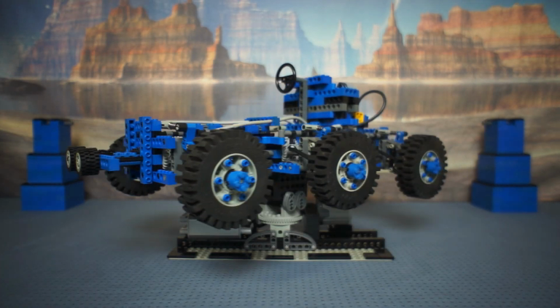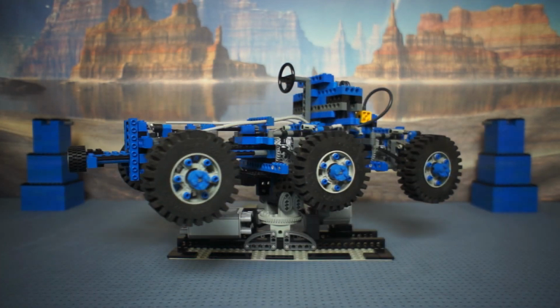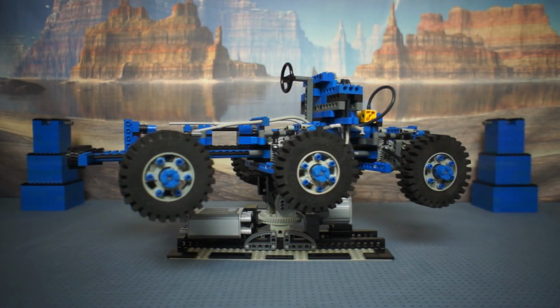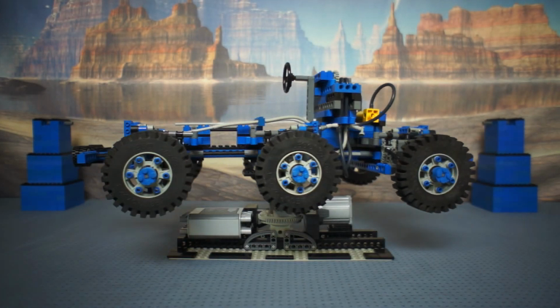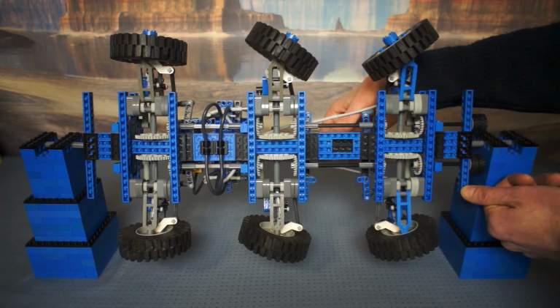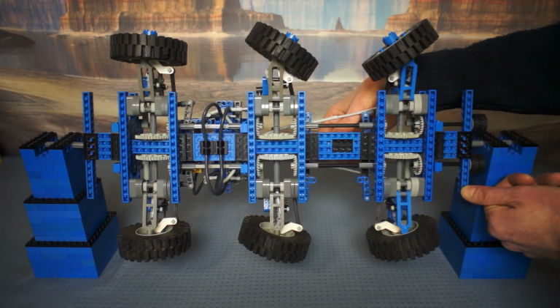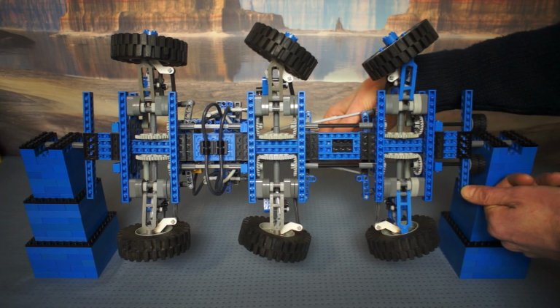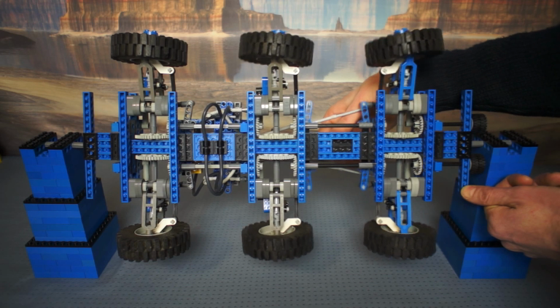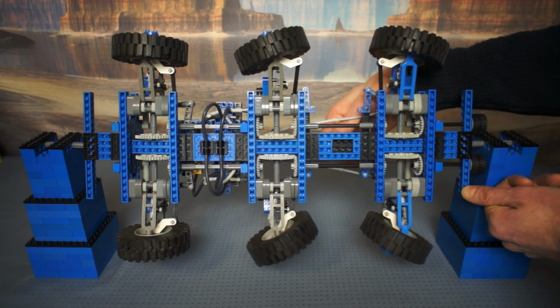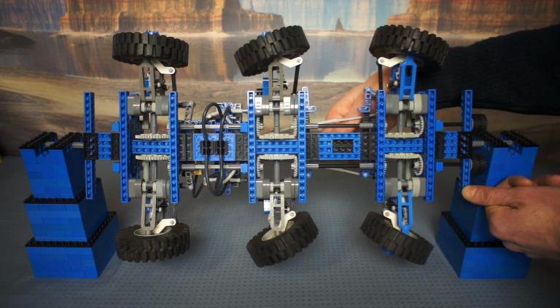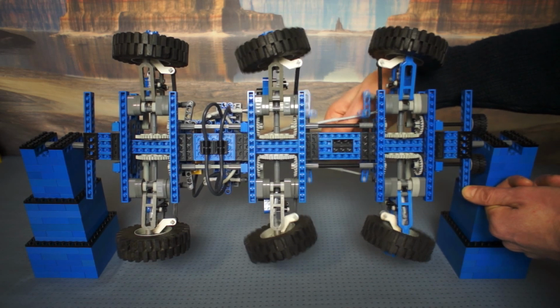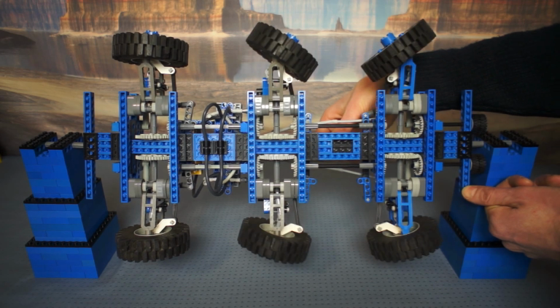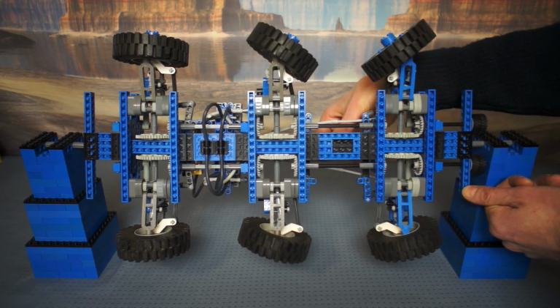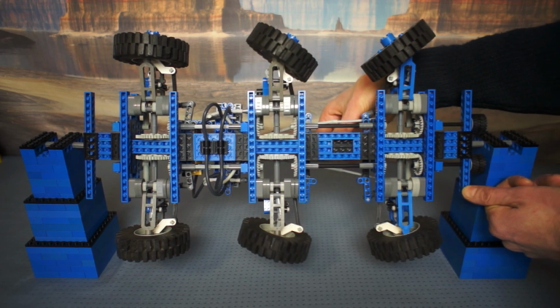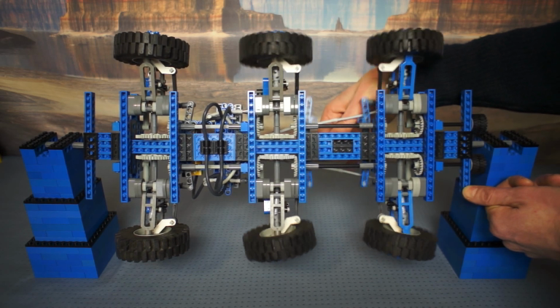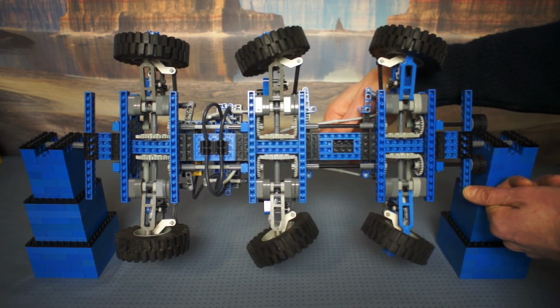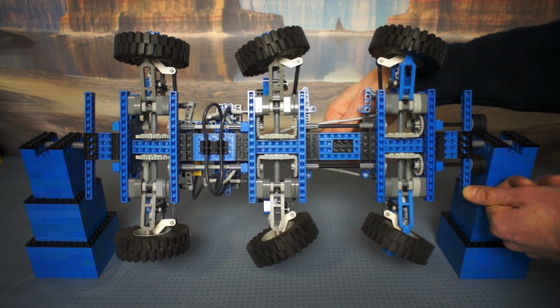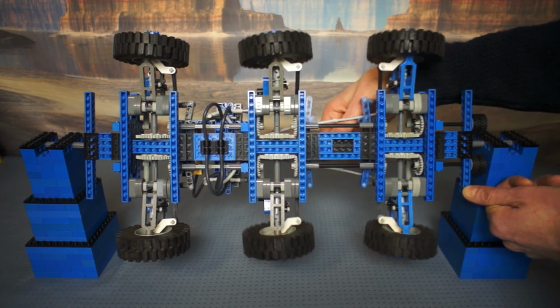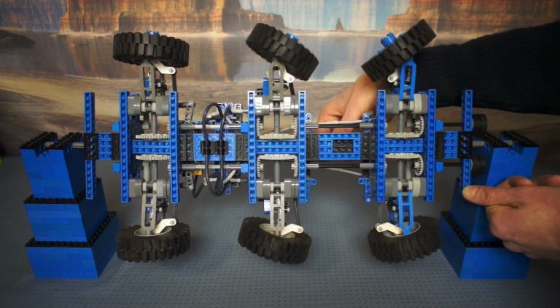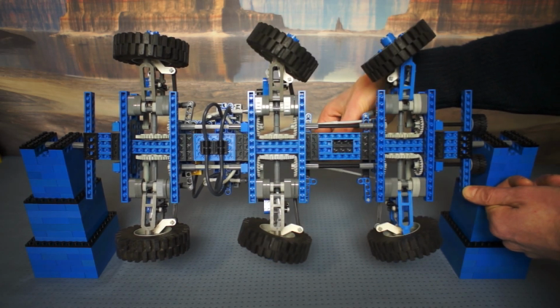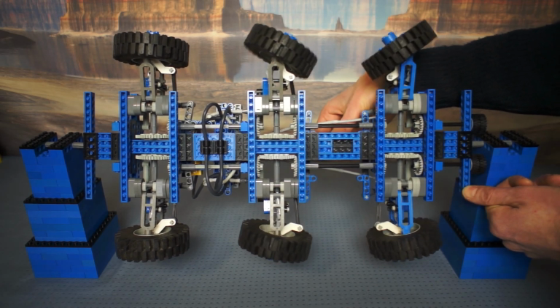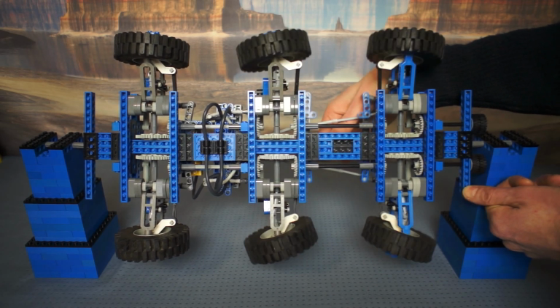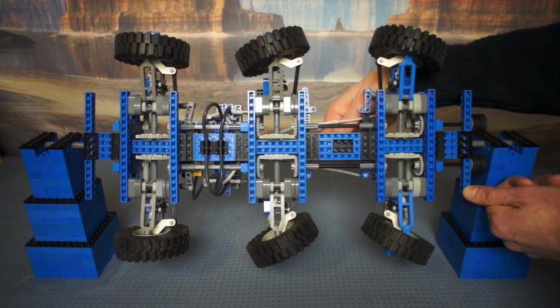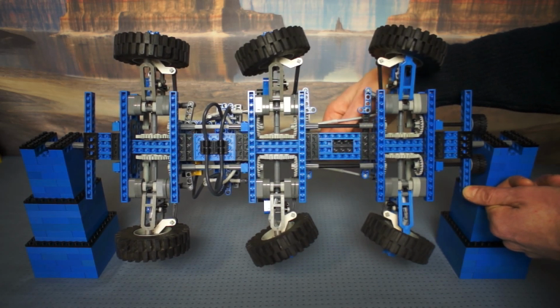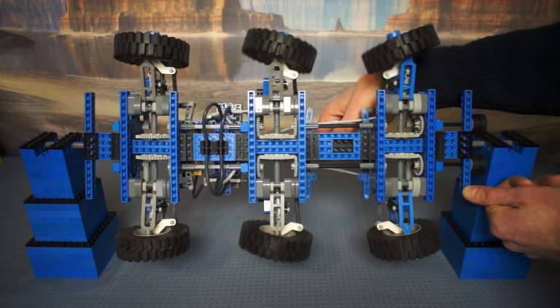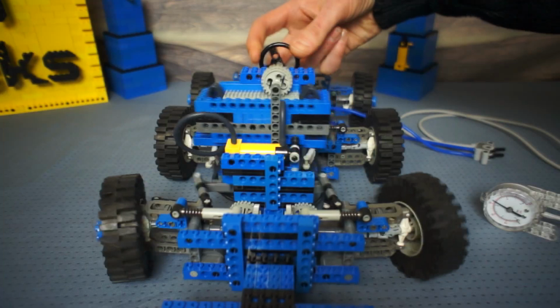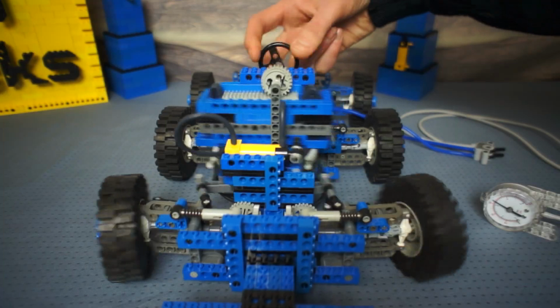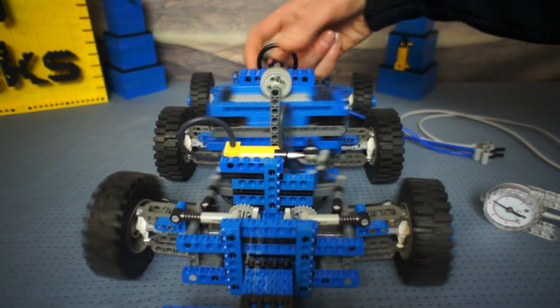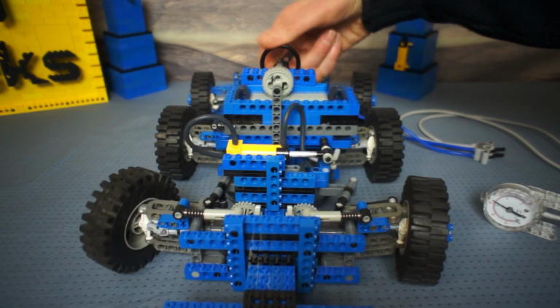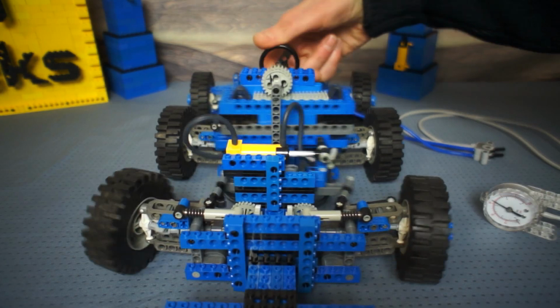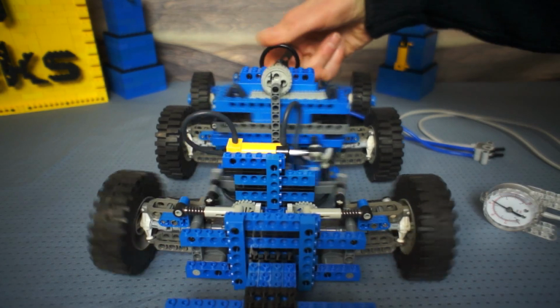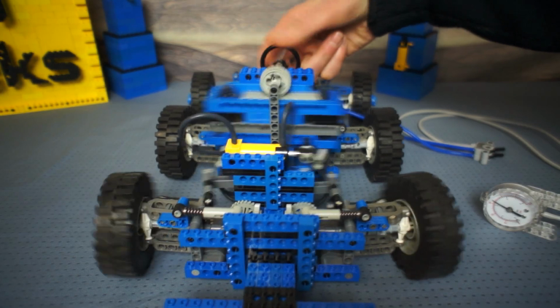It's going to have 6-wheel steering, 6-wheel drive, 6-wheel suspension, and power steering!